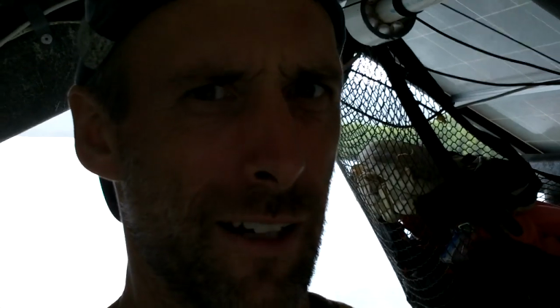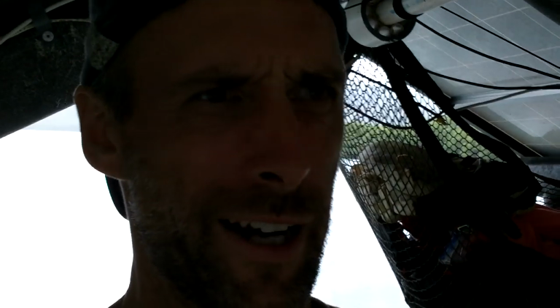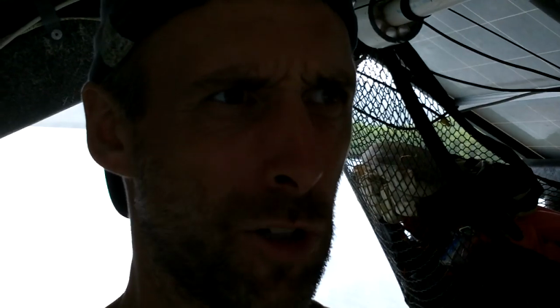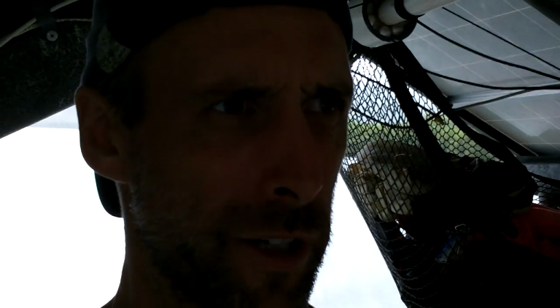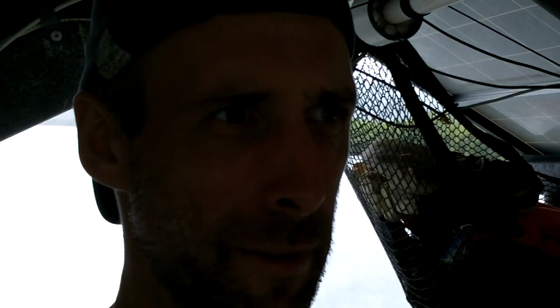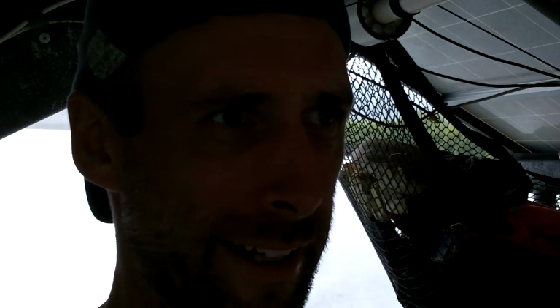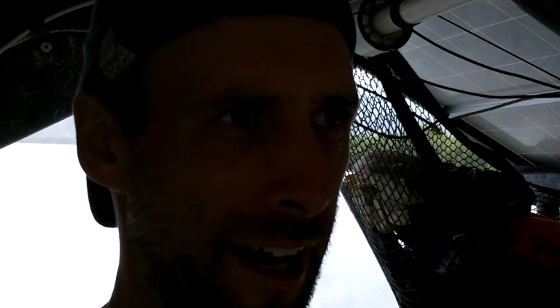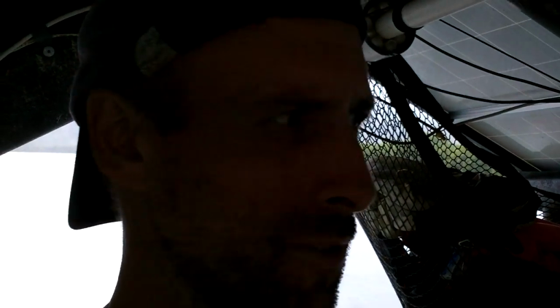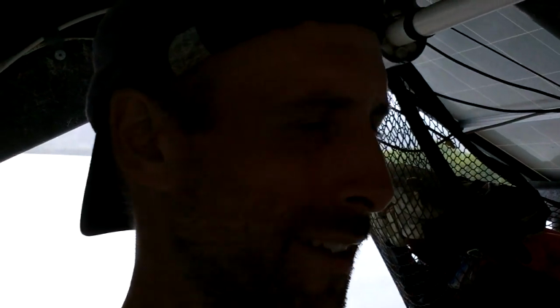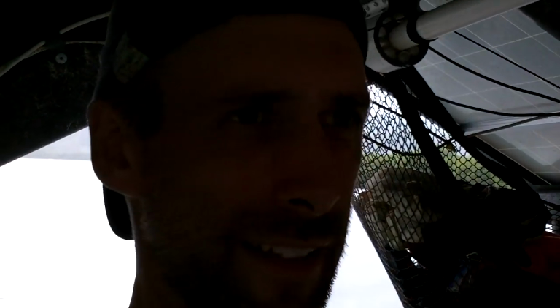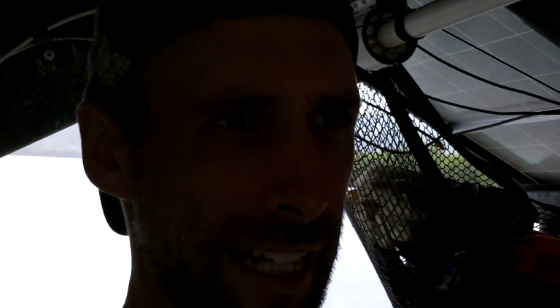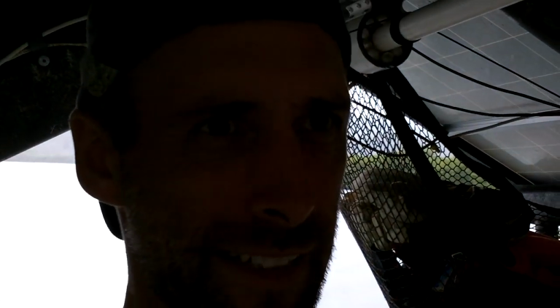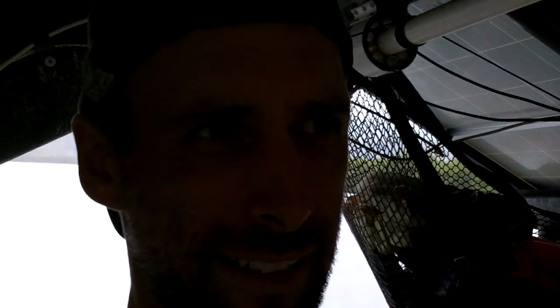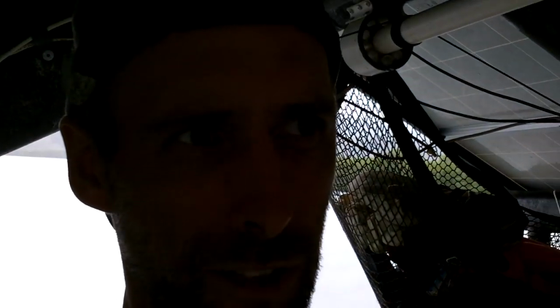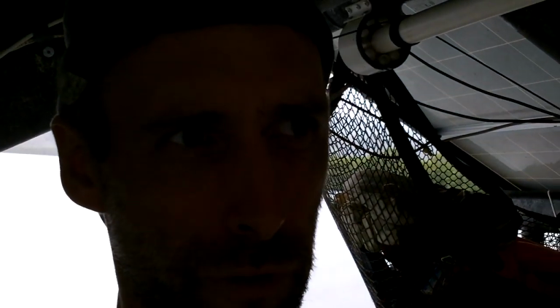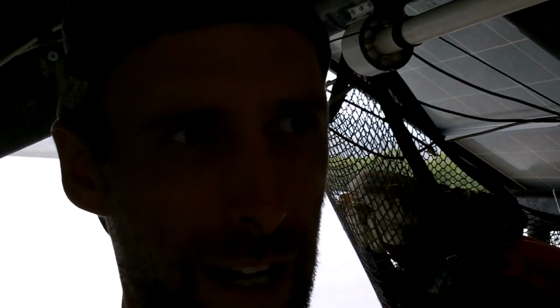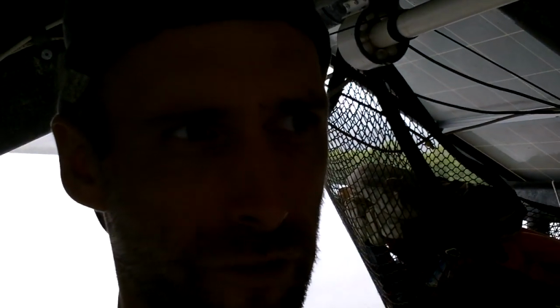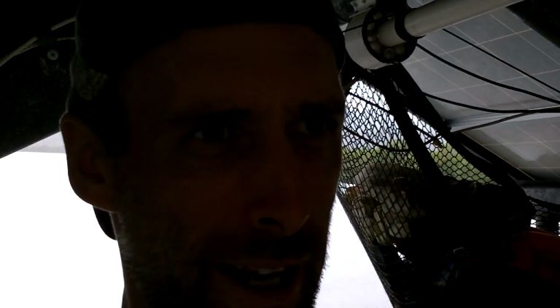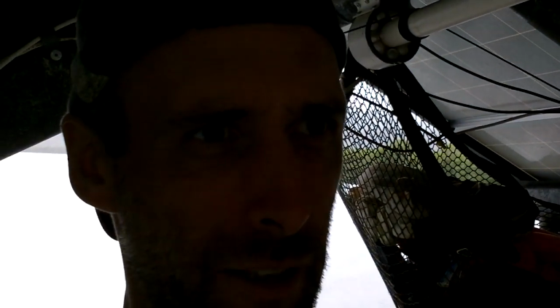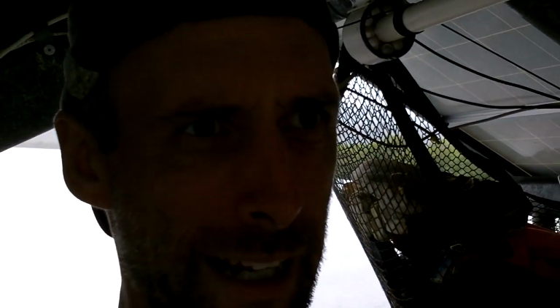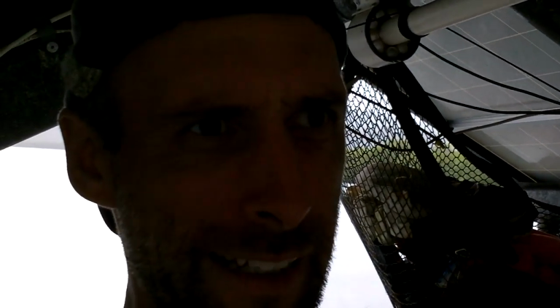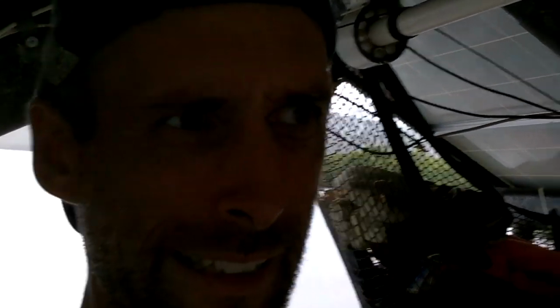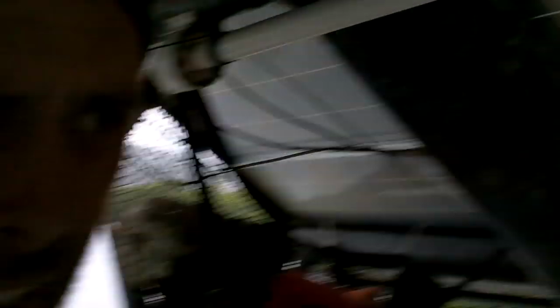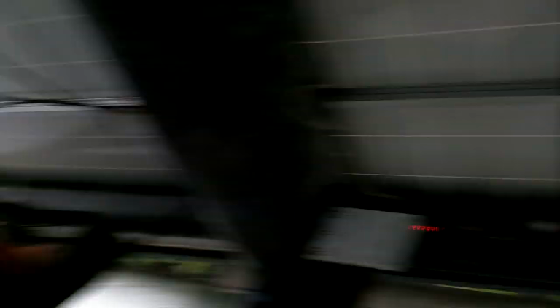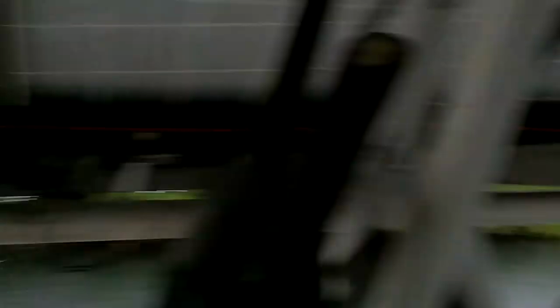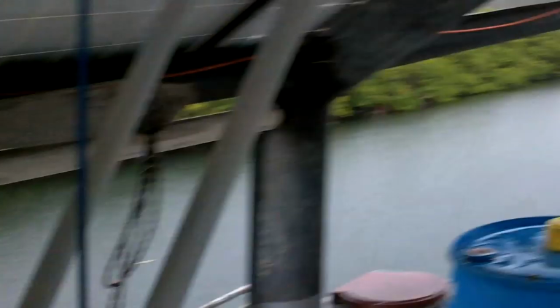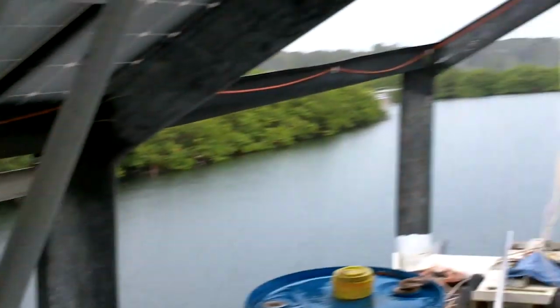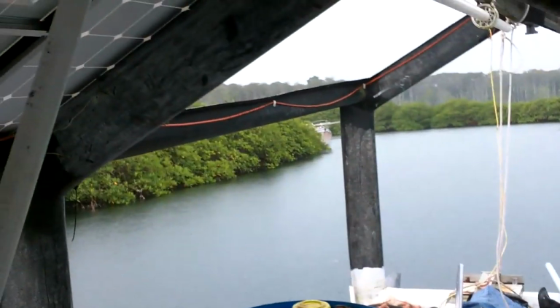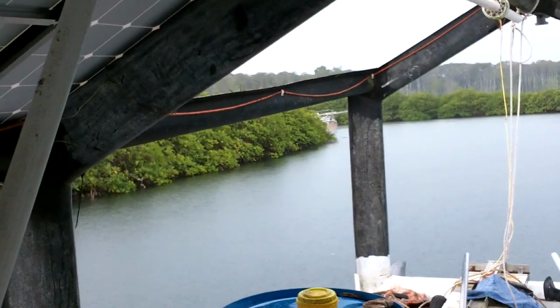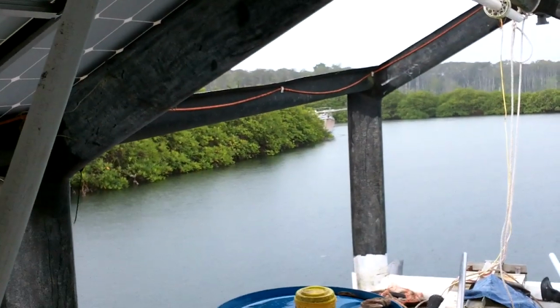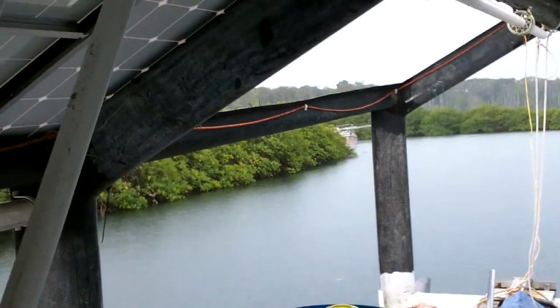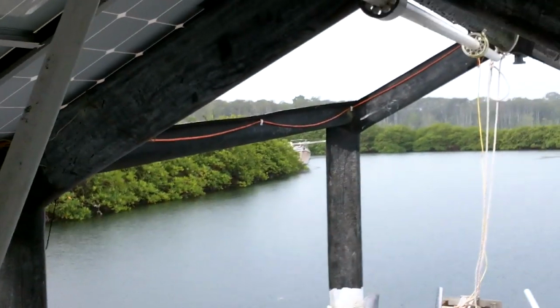Alright, according to my count, the lightning is still over half a mile away. And there's home right there.